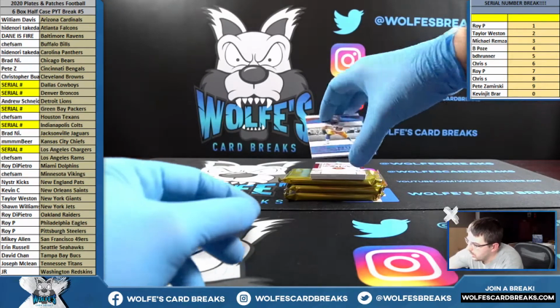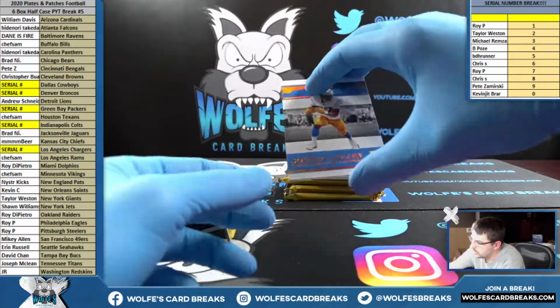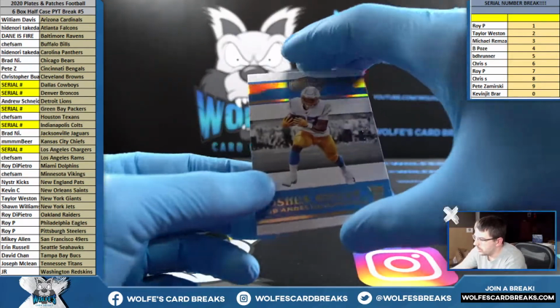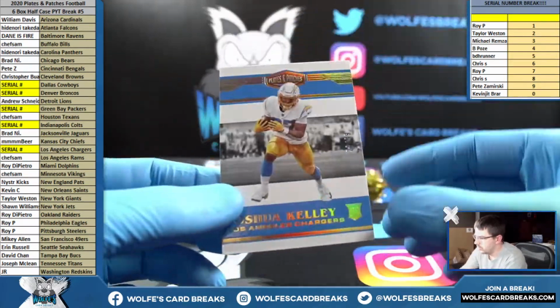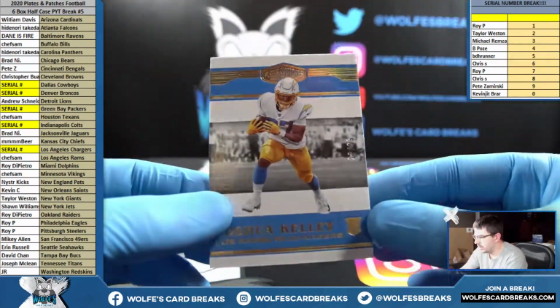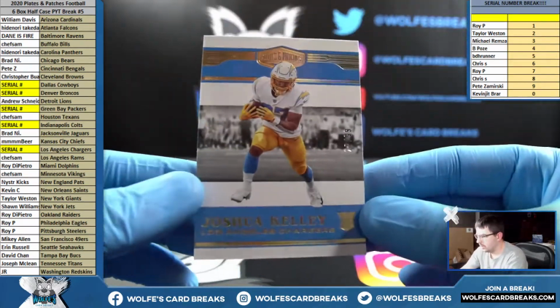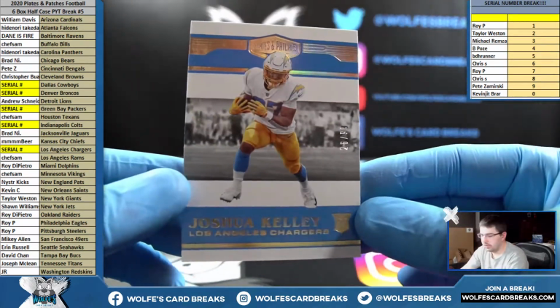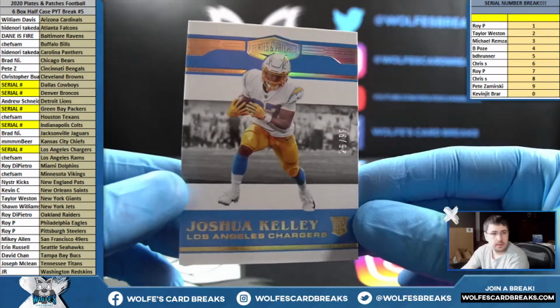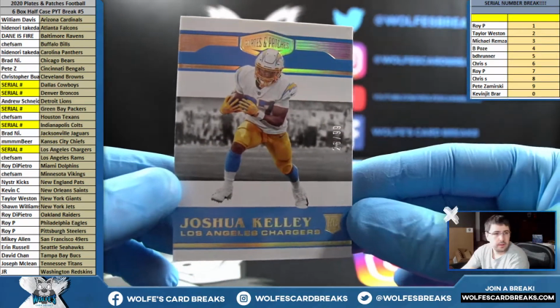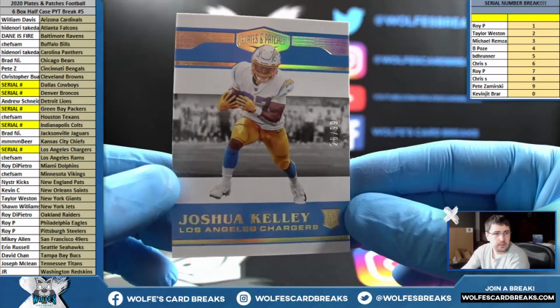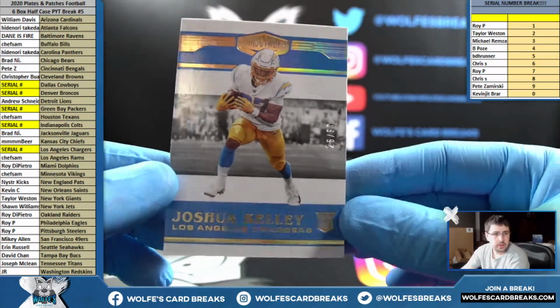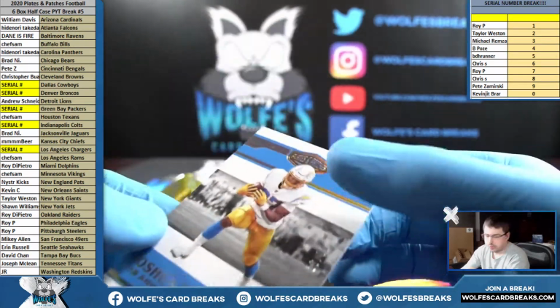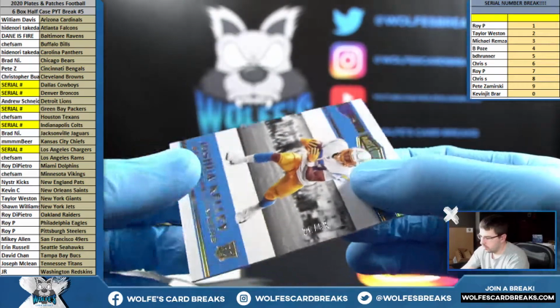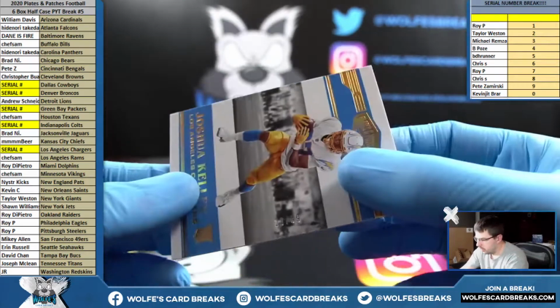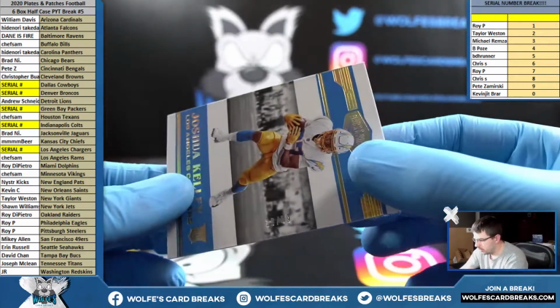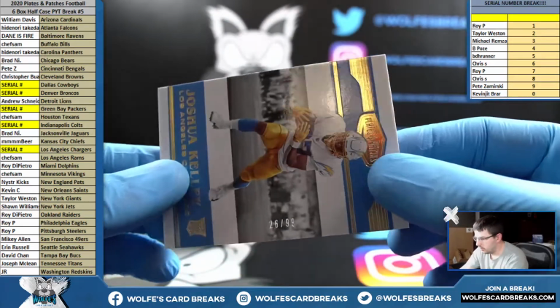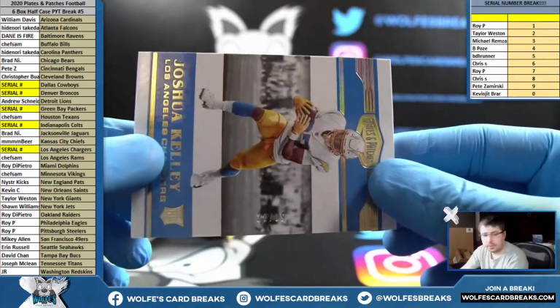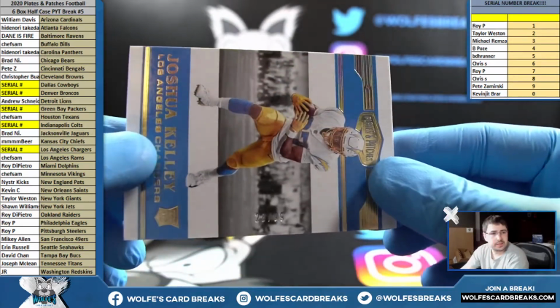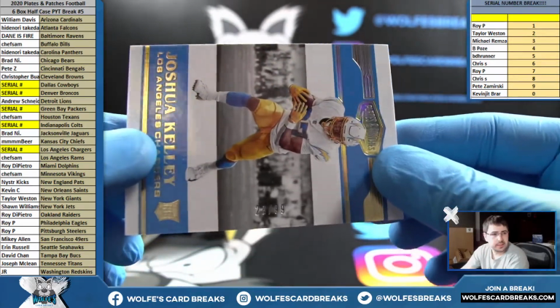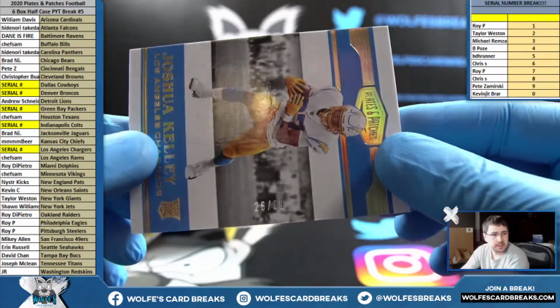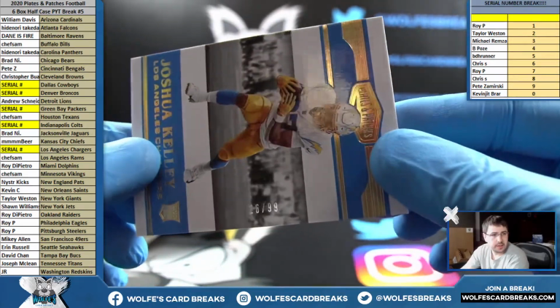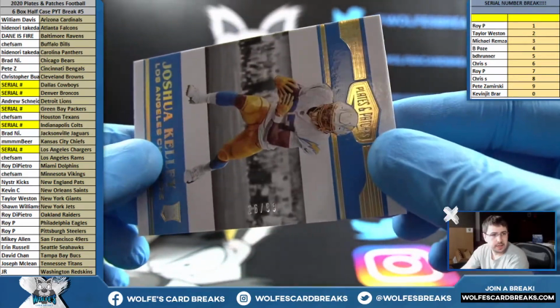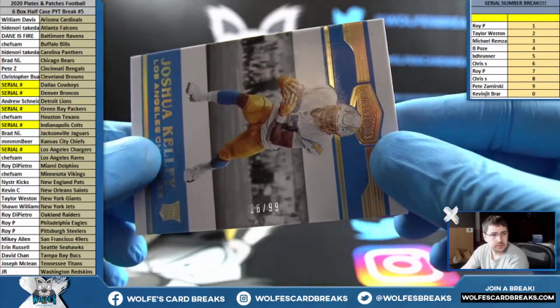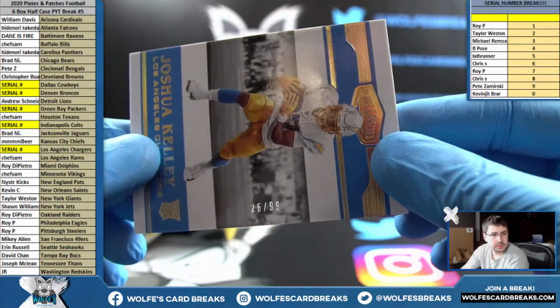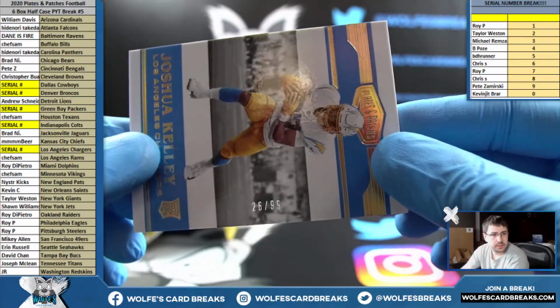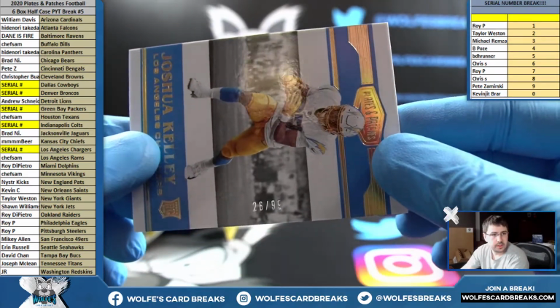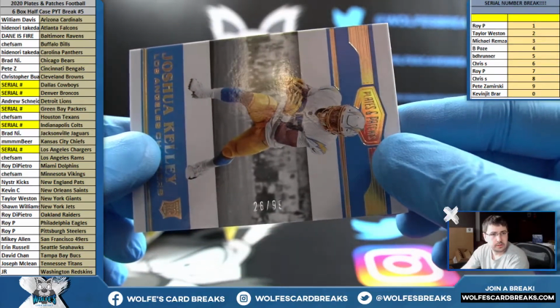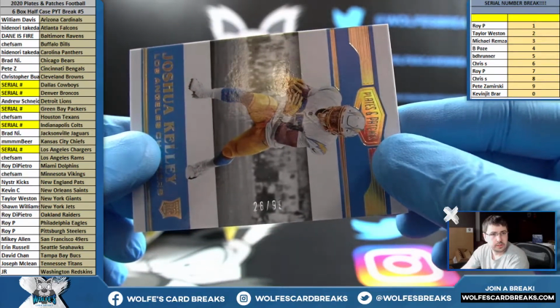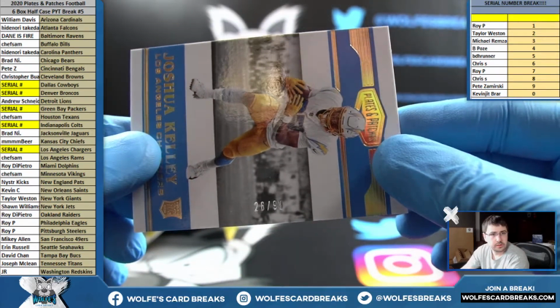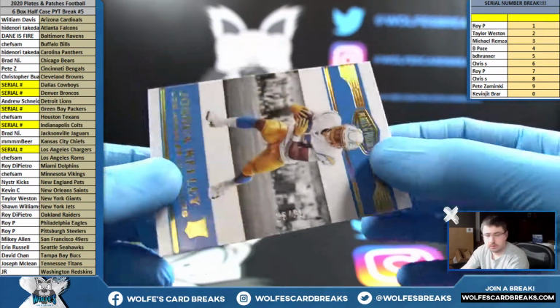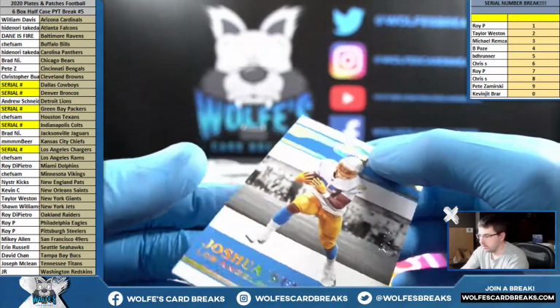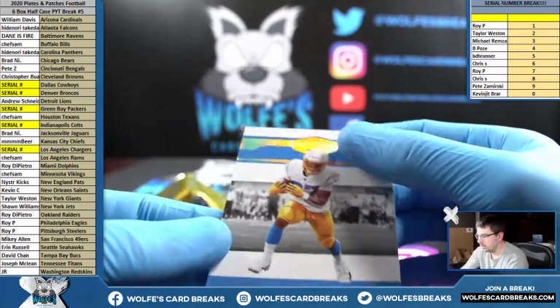Joshua Kelly, rookie, Chargers — this one is 26 out of 99. That'll go six. Chris S.